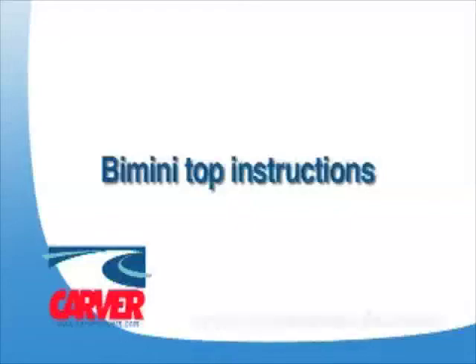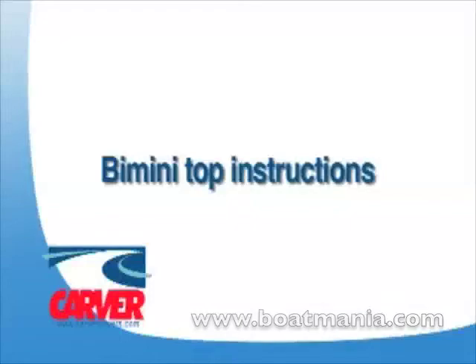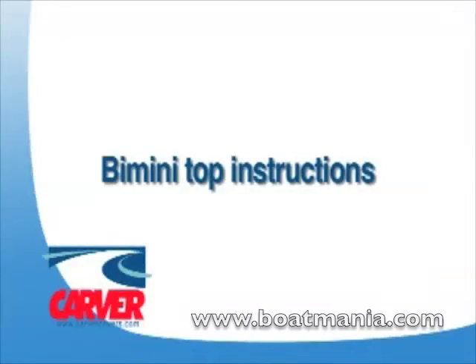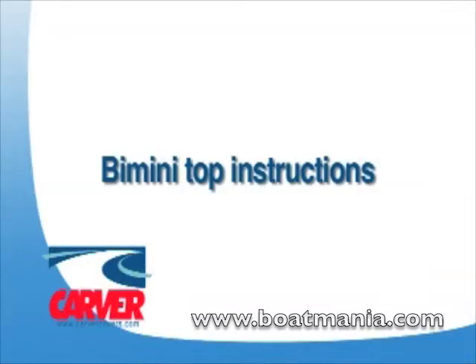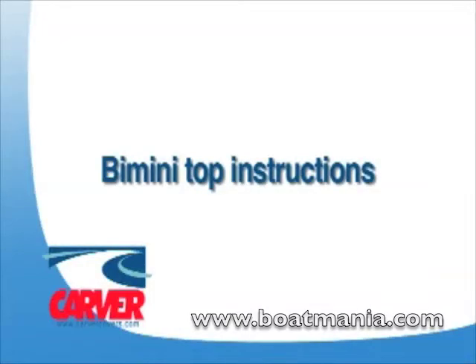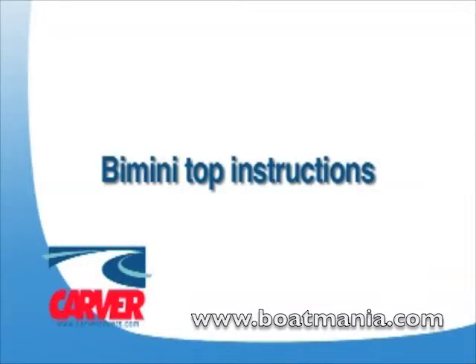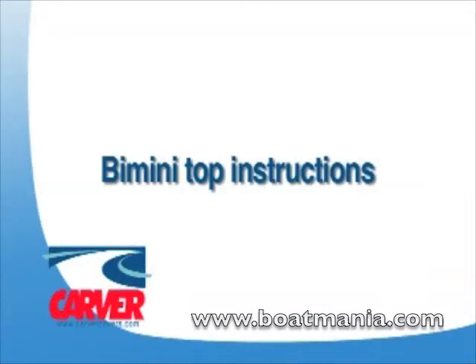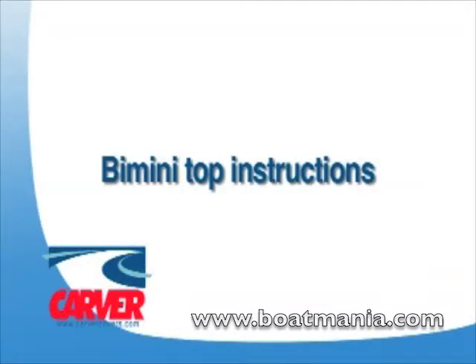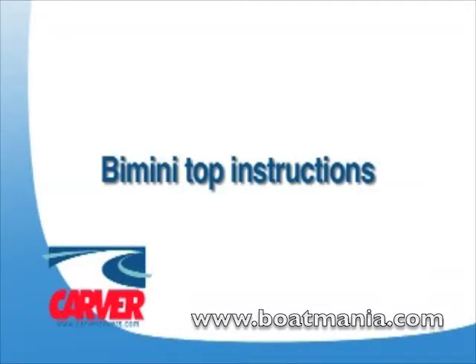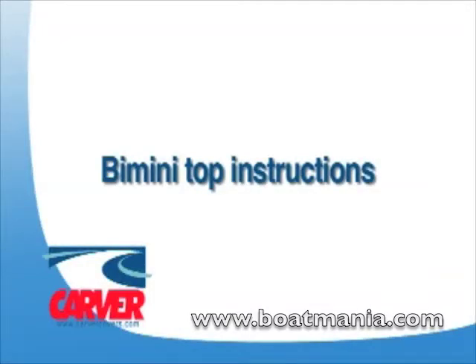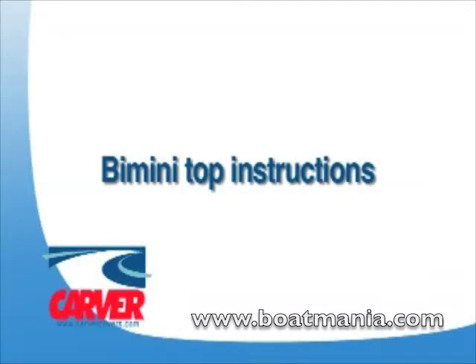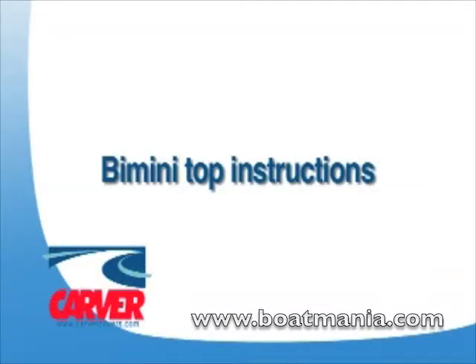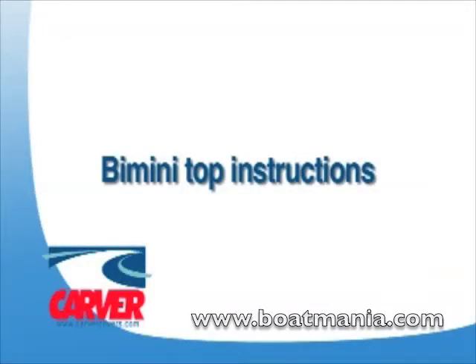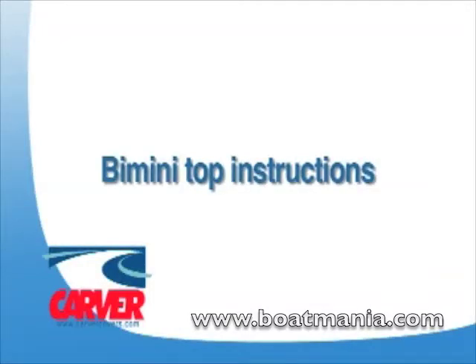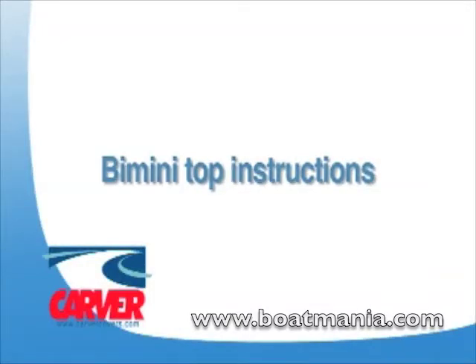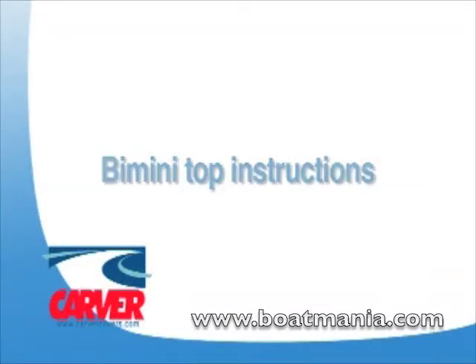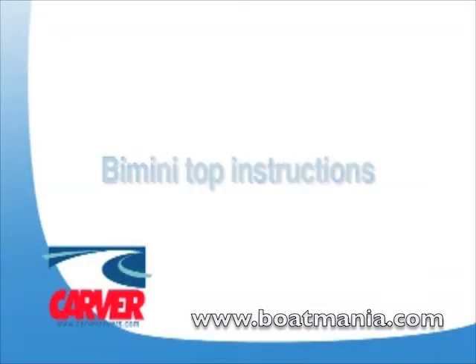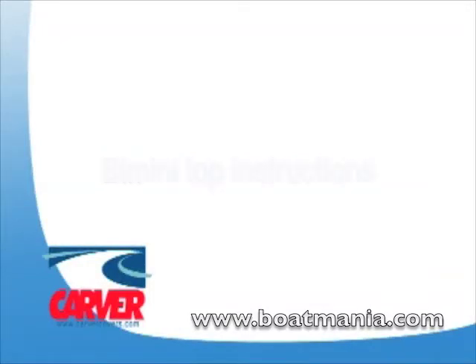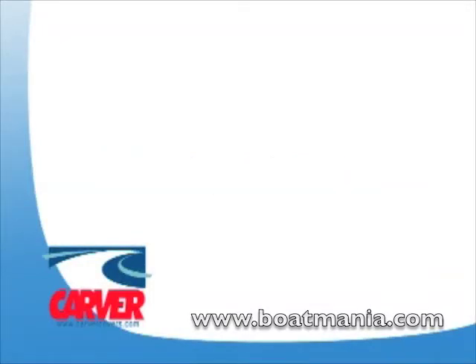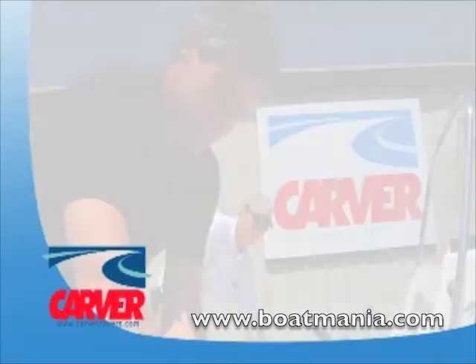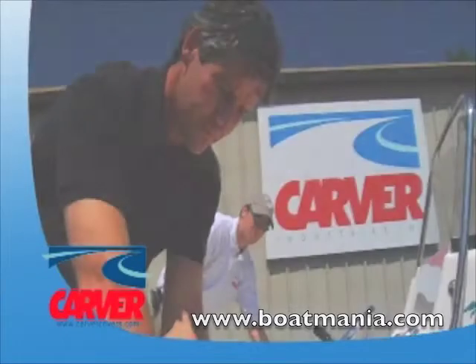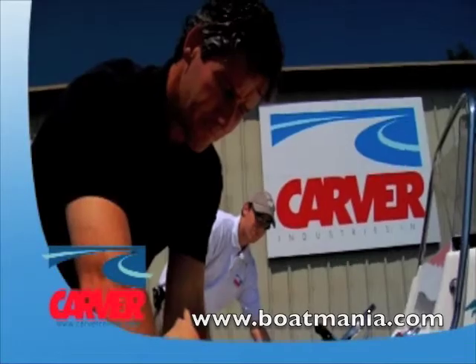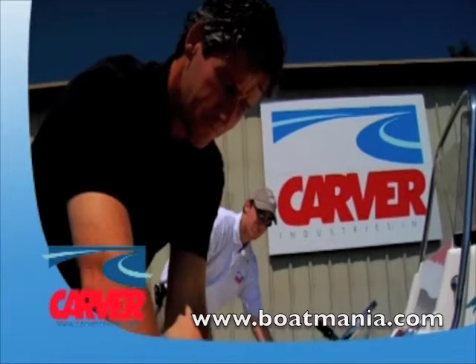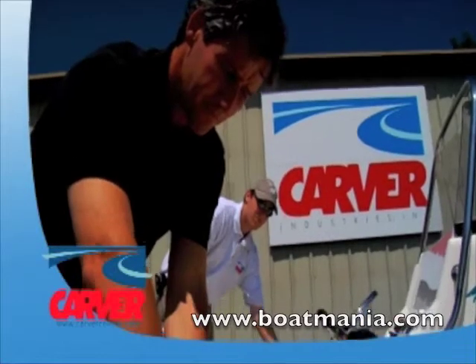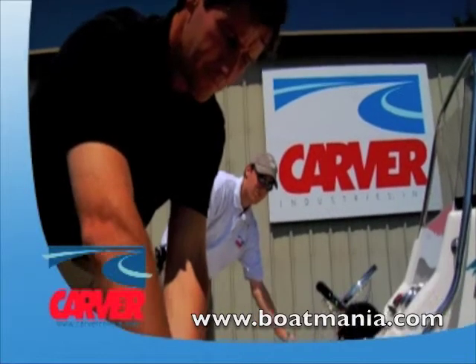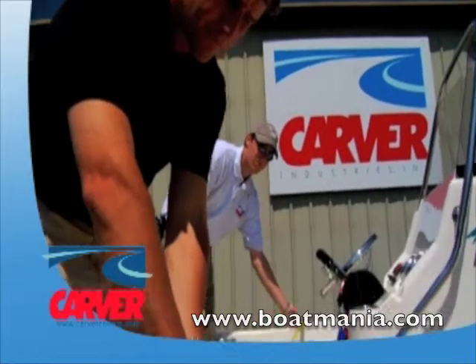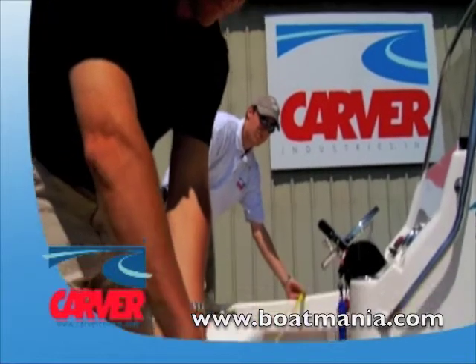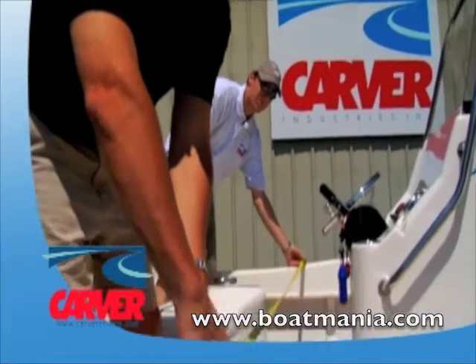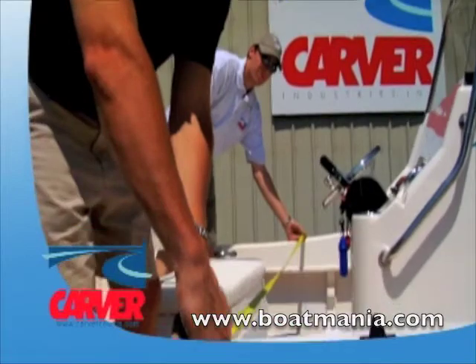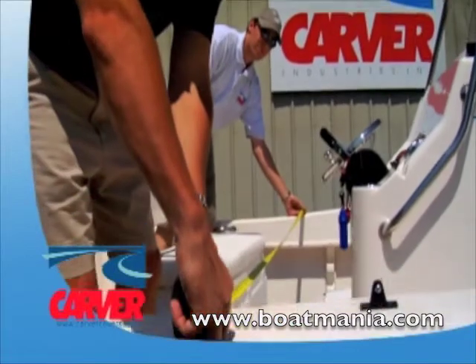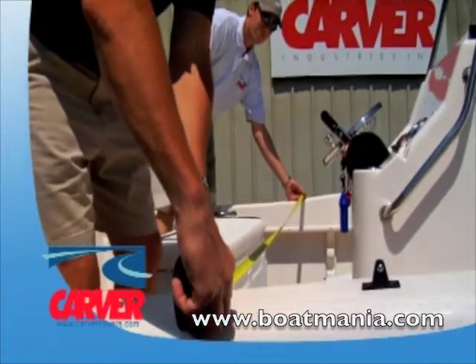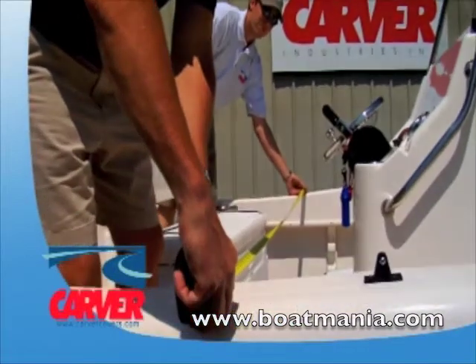How to measure for a bimini top. Measuring for your bimini top is an easy and quick process.